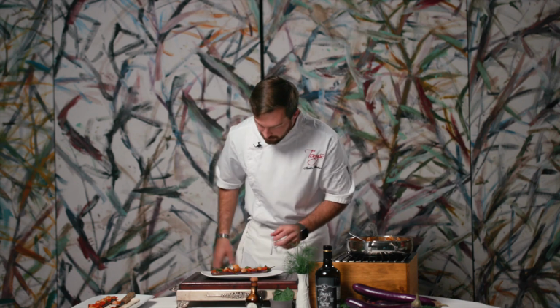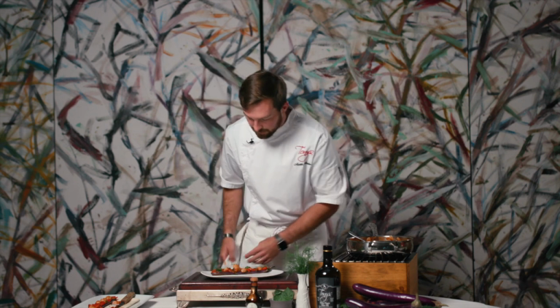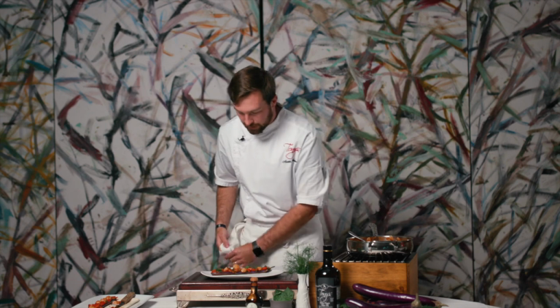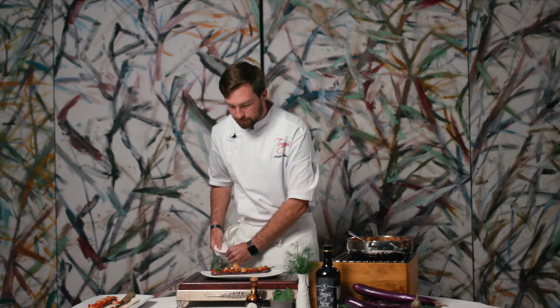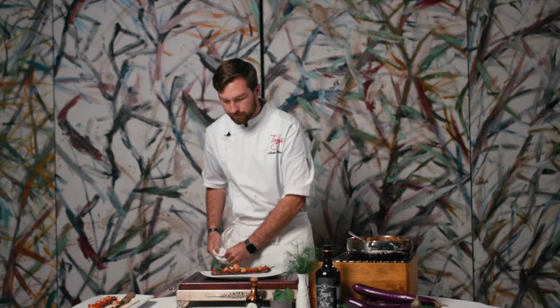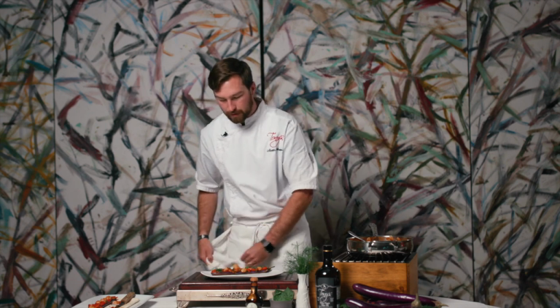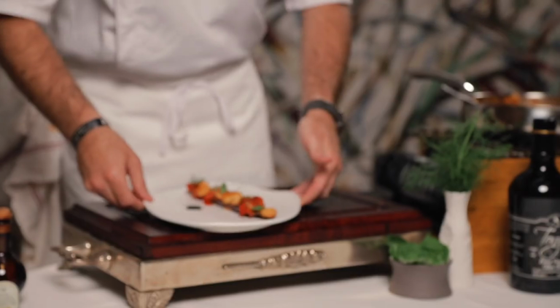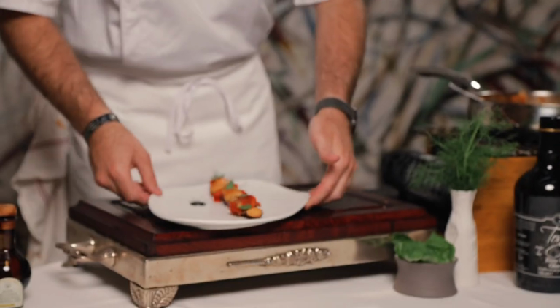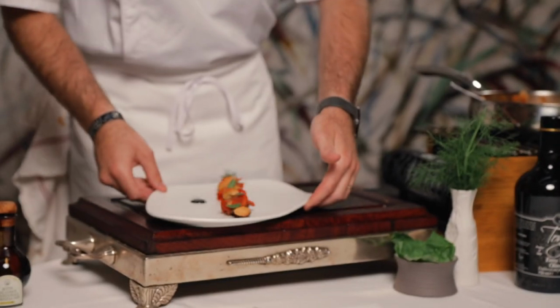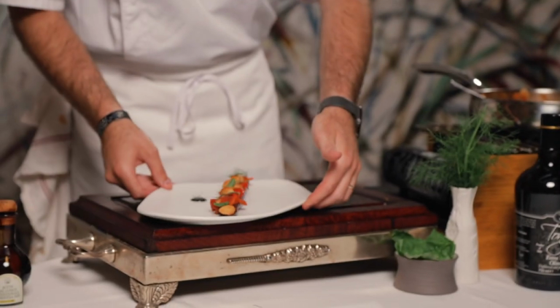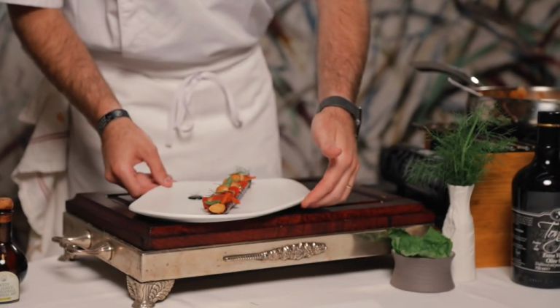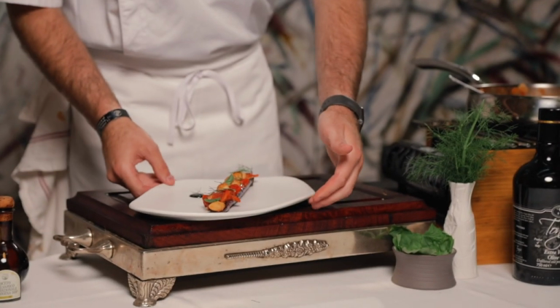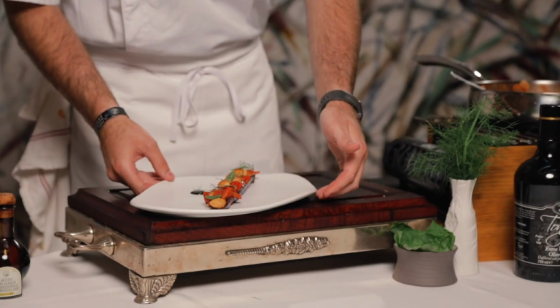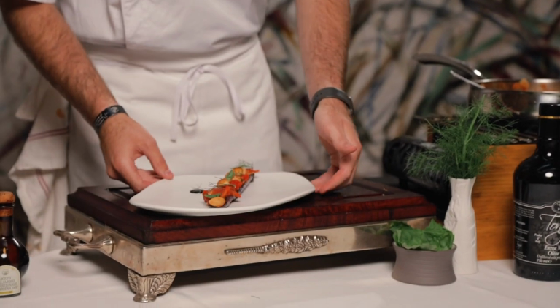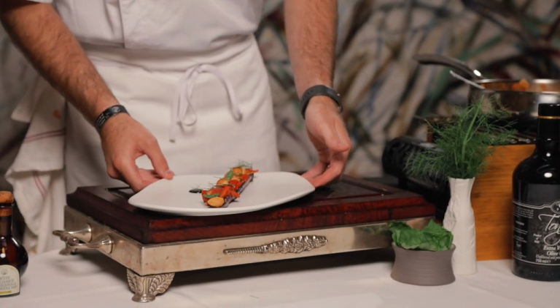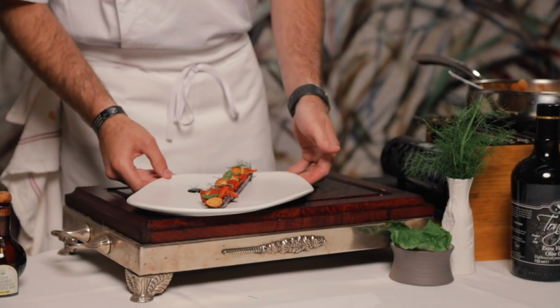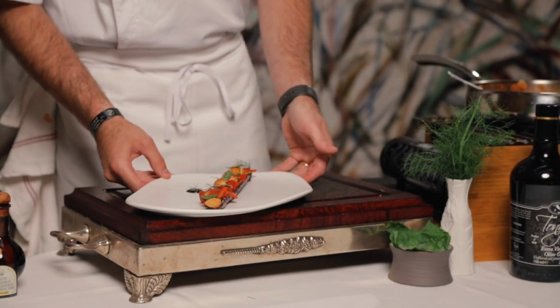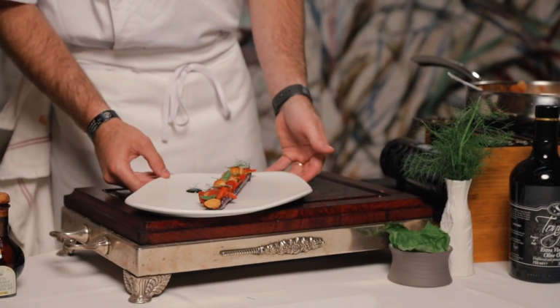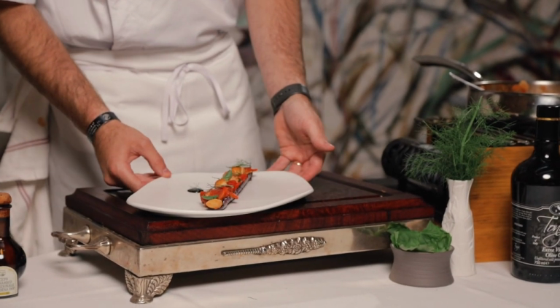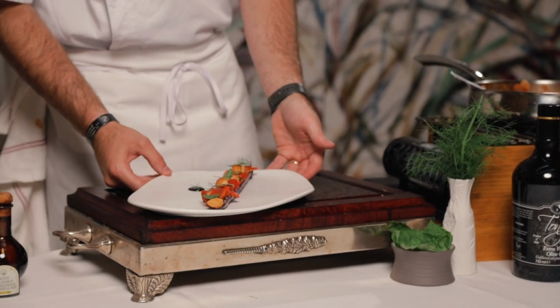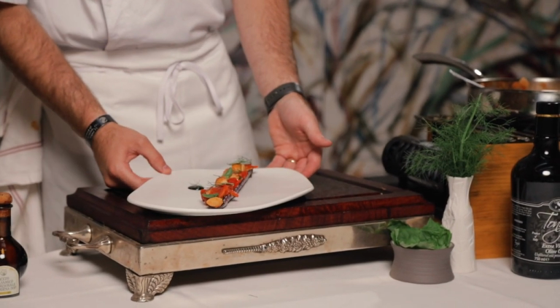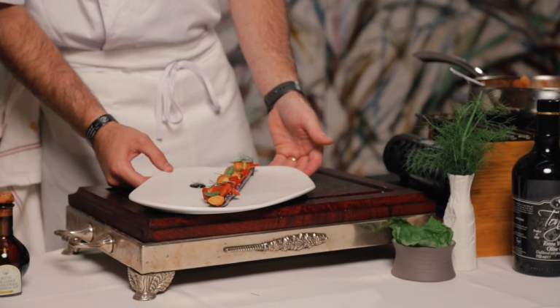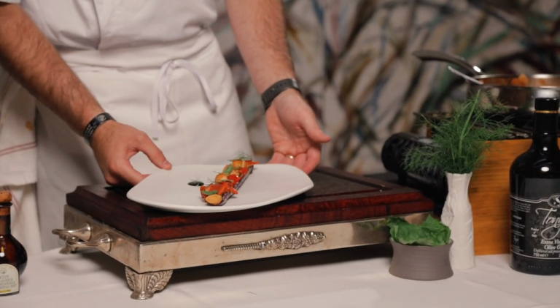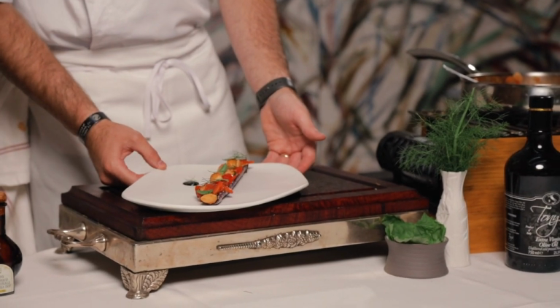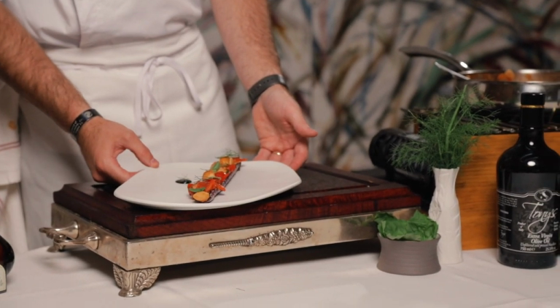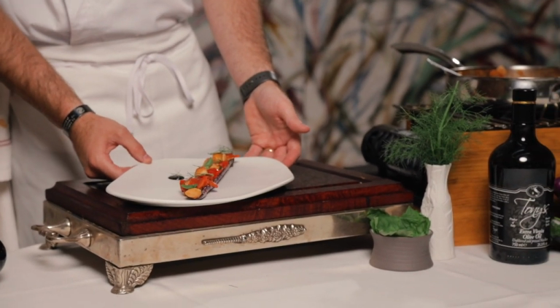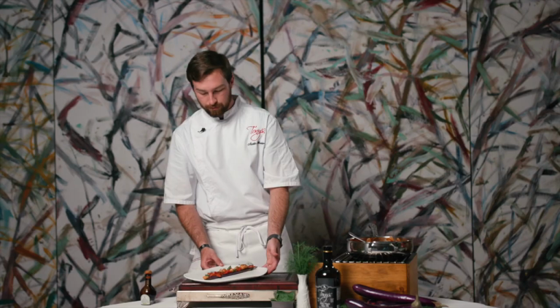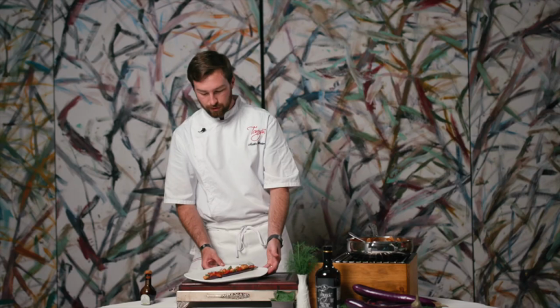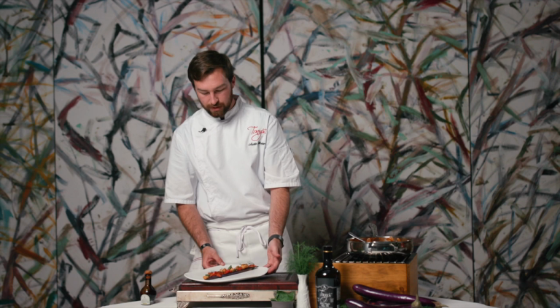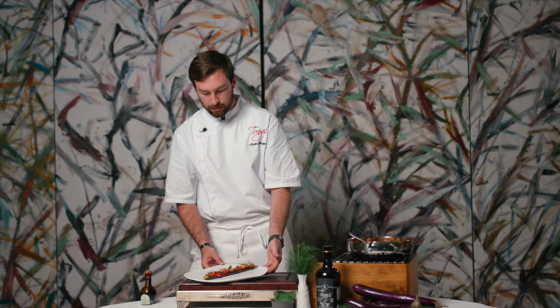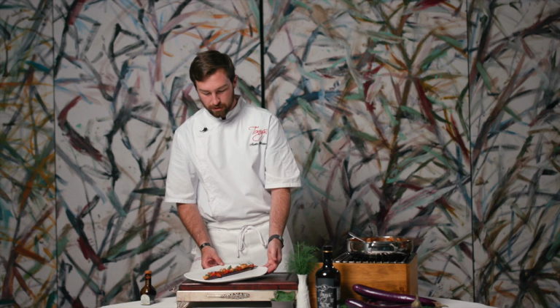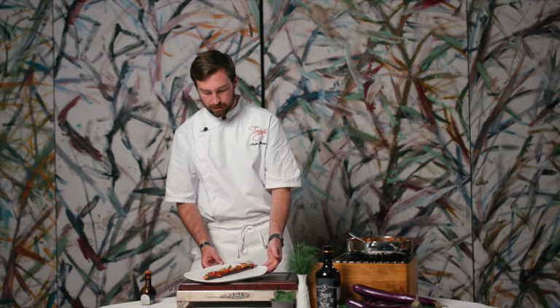There we go. That's our eggplant gondola here at Tony's restaurant for the resolution meal.